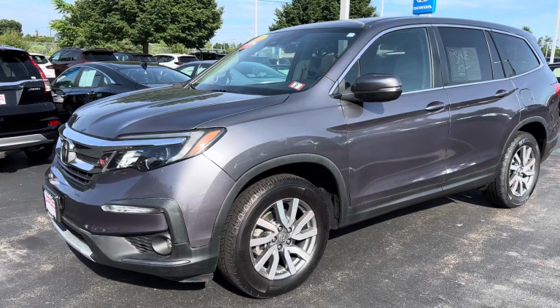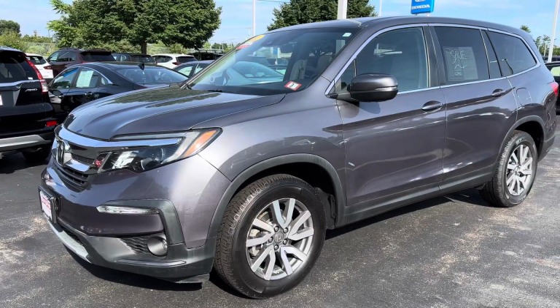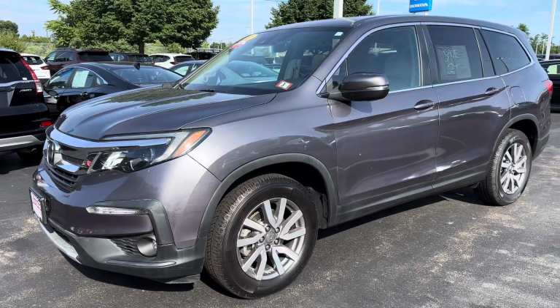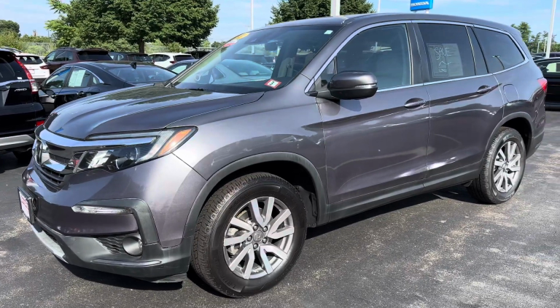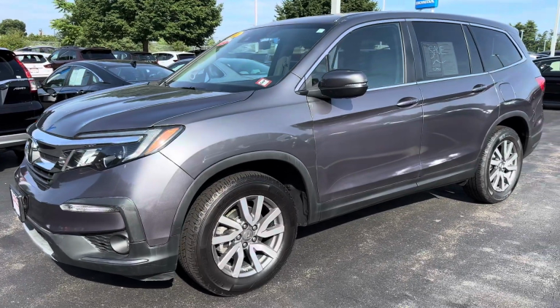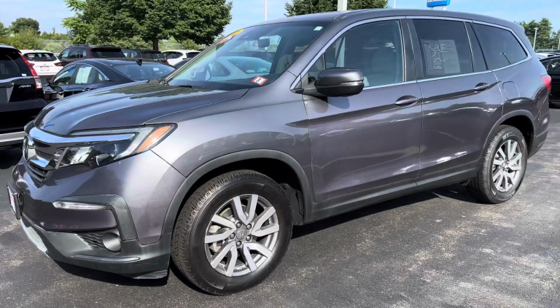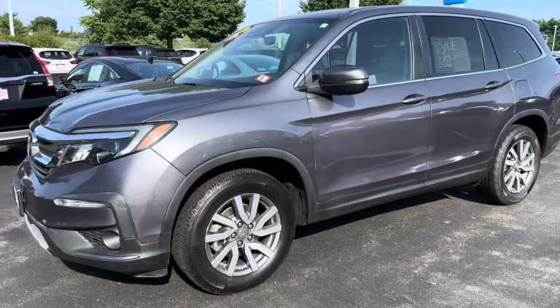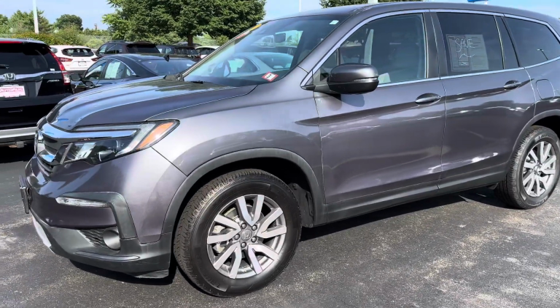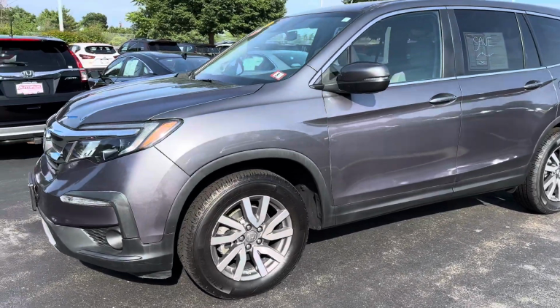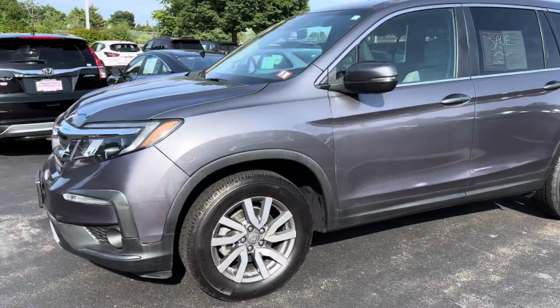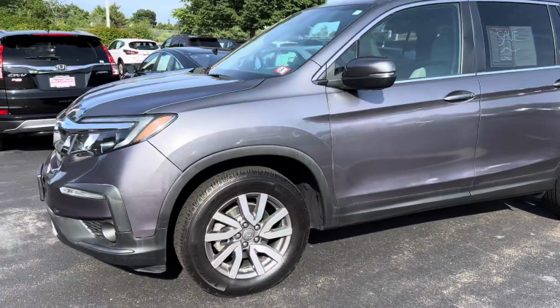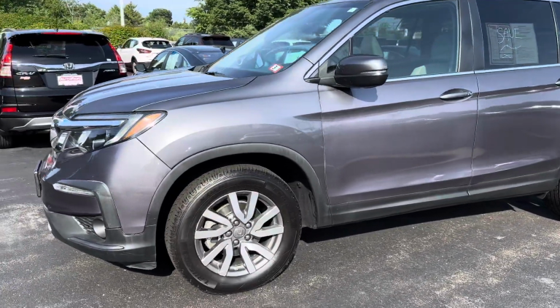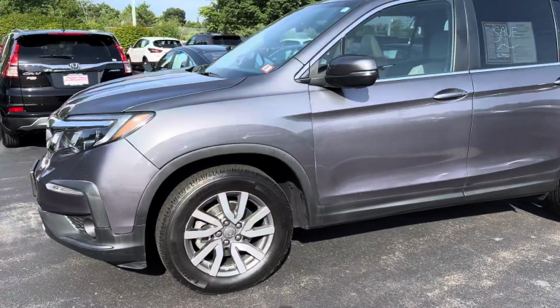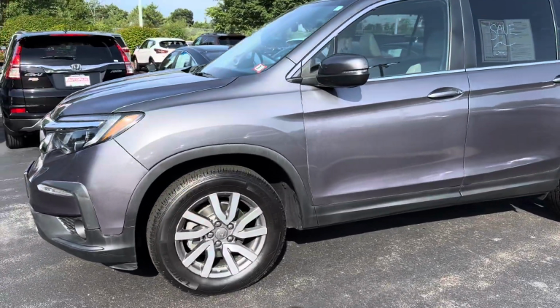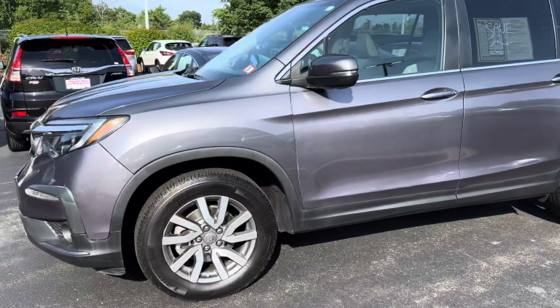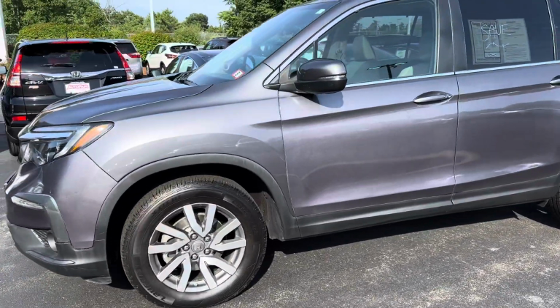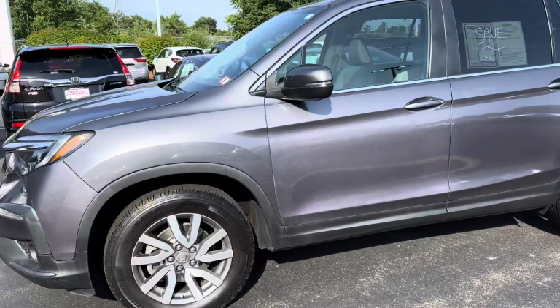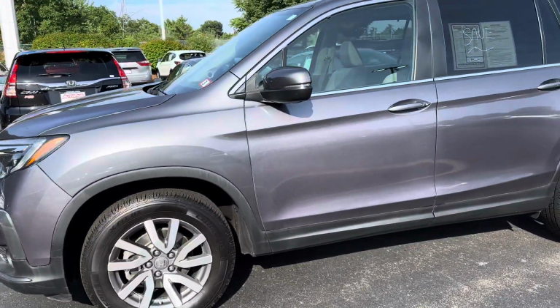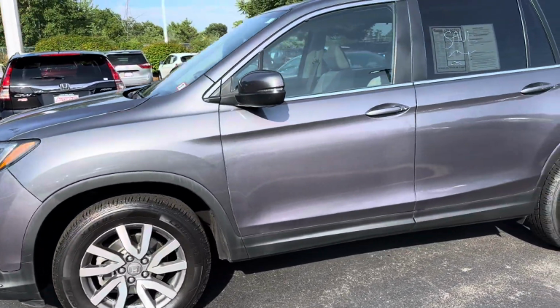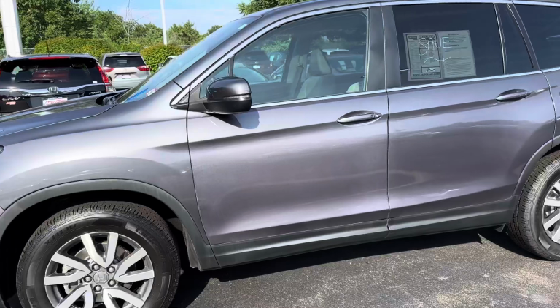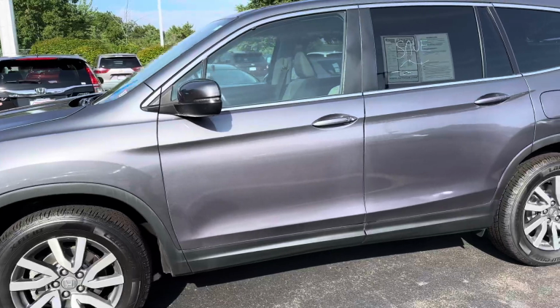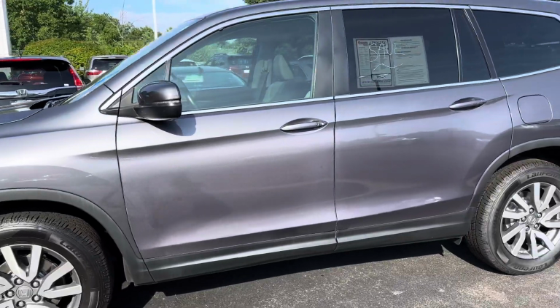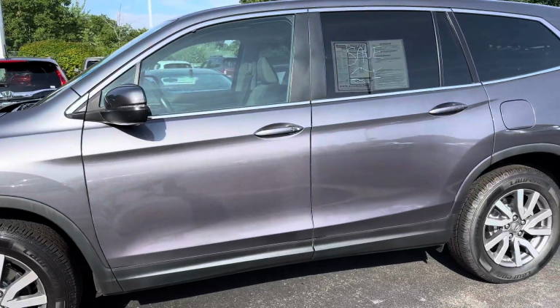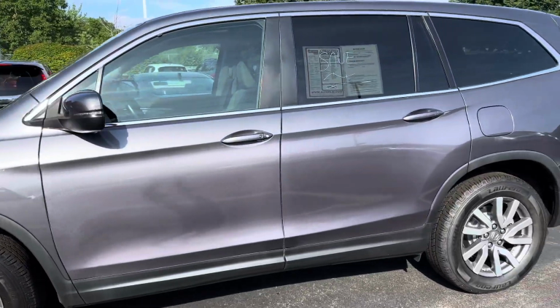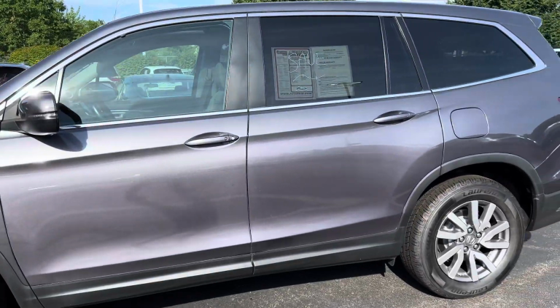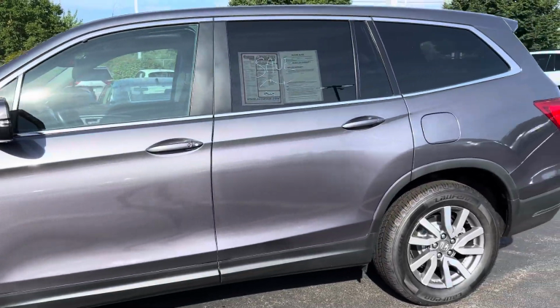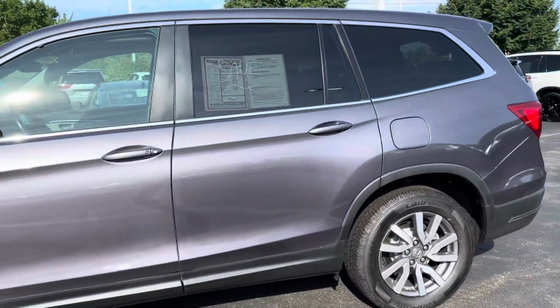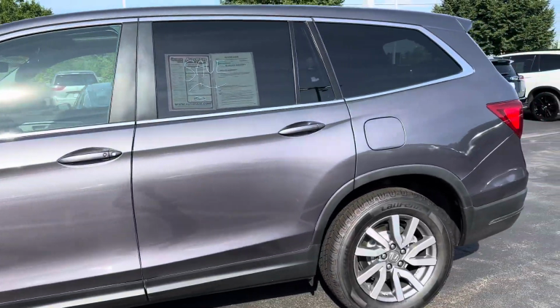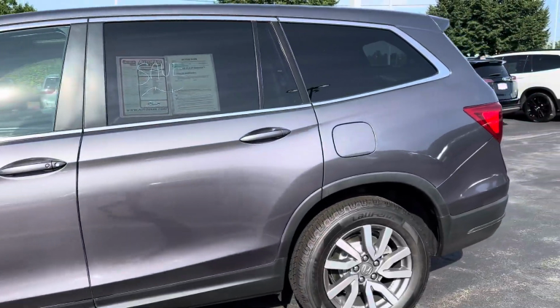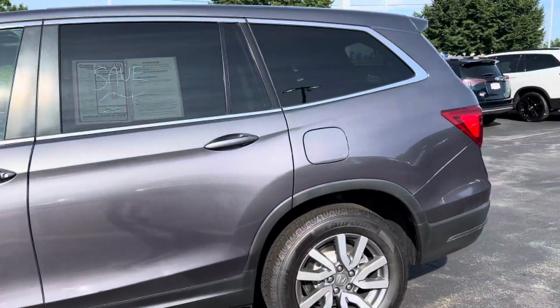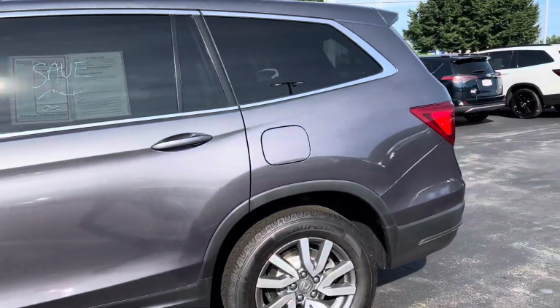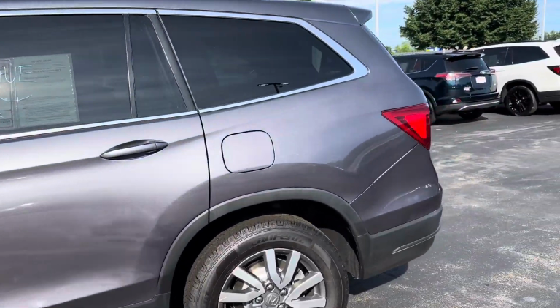Hi Bob, it's Elizabeth at AutoFair Honda. I have the 2021 Honda Pilot EXL here for you today.